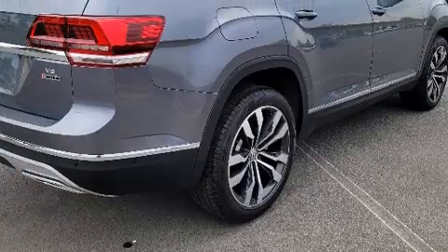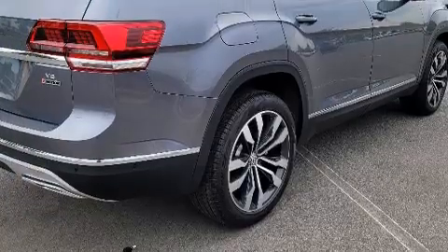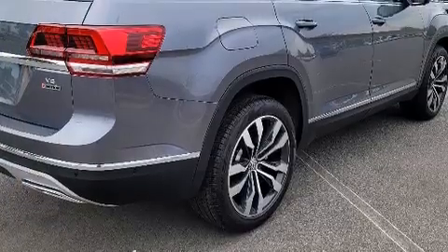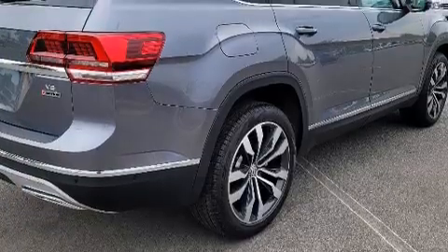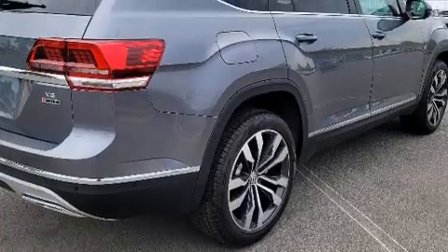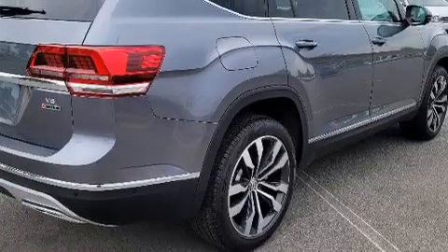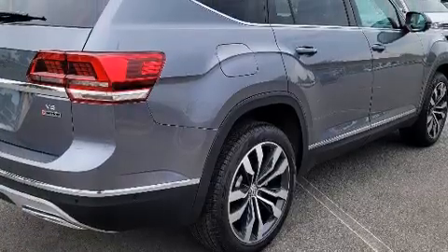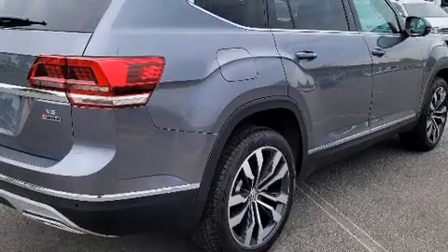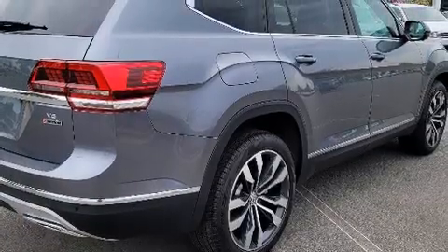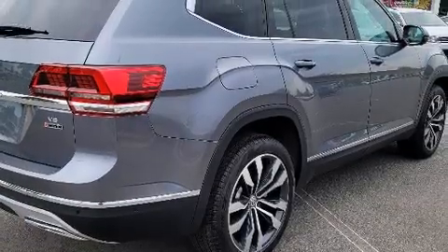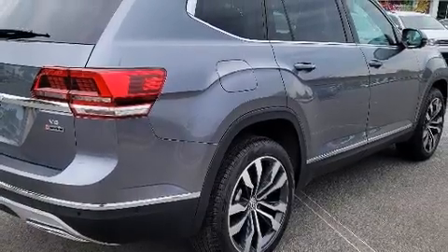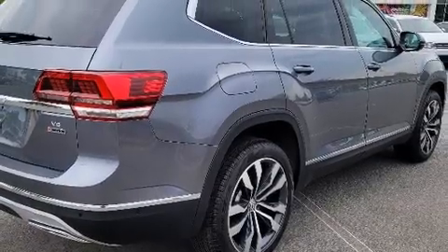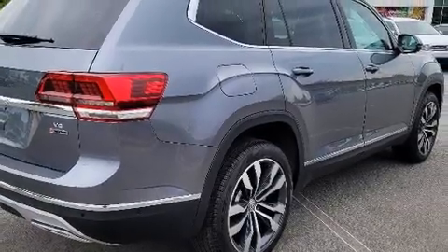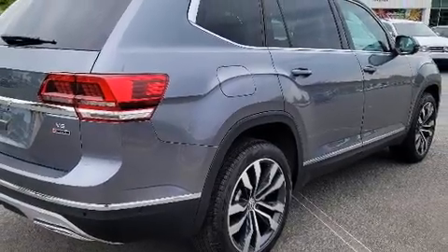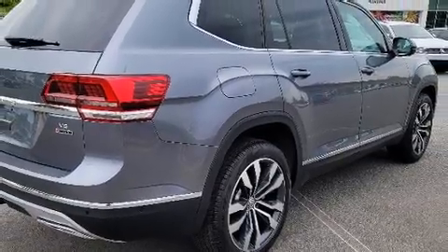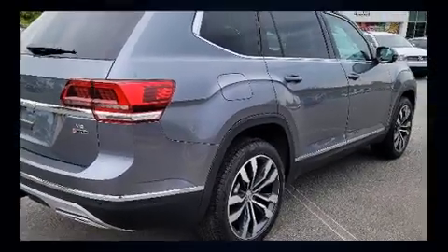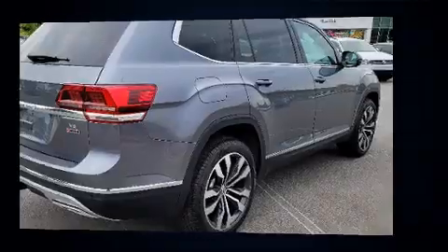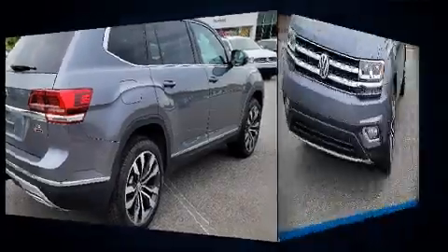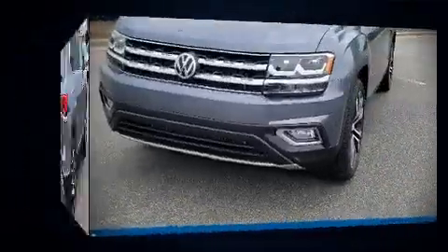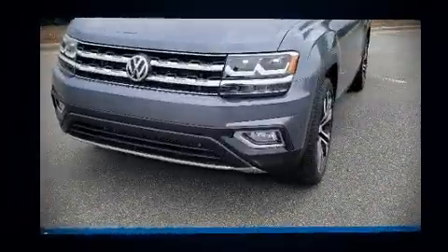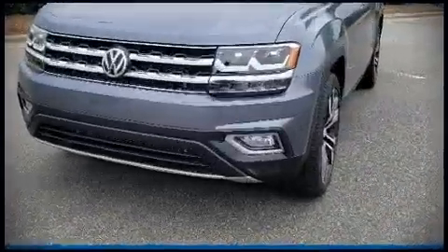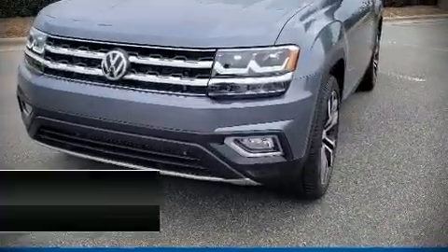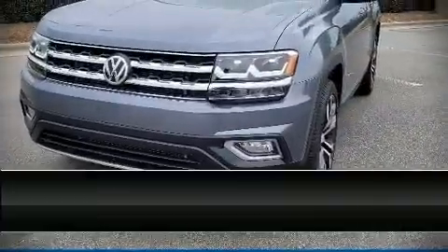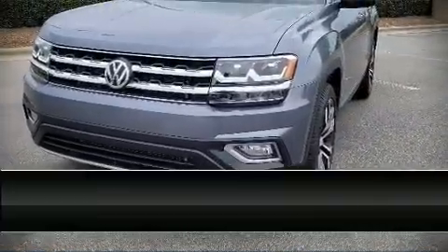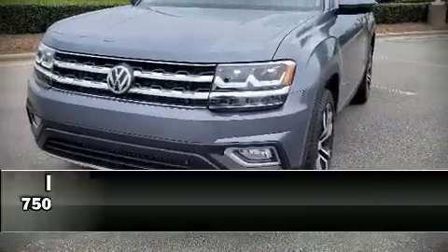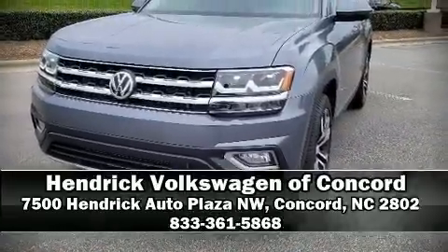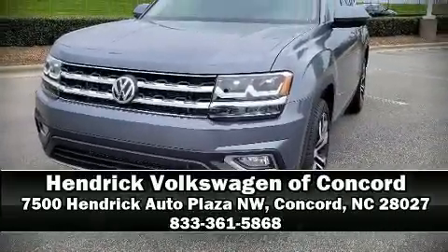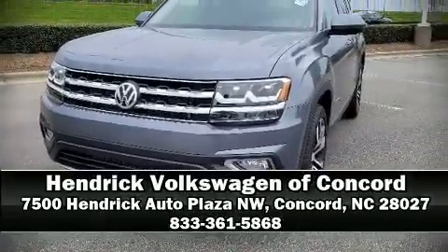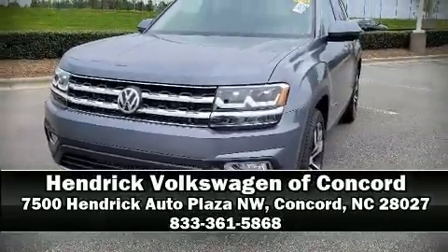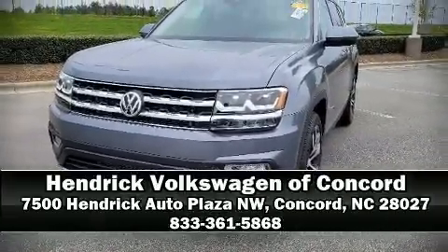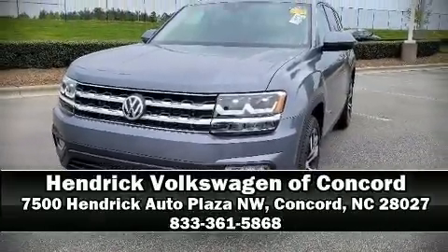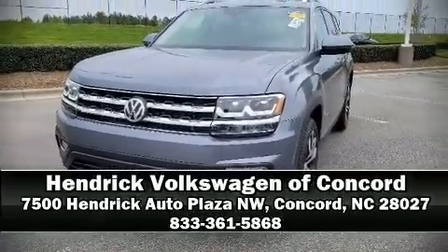We have a skilled and knowledgeable sales staff with many years of experience satisfying our customers' needs. Stop in and take a test drive.